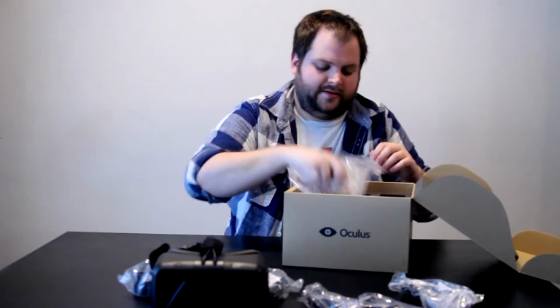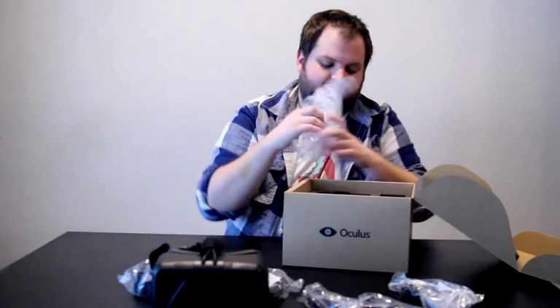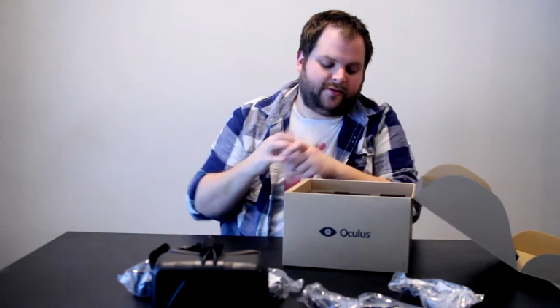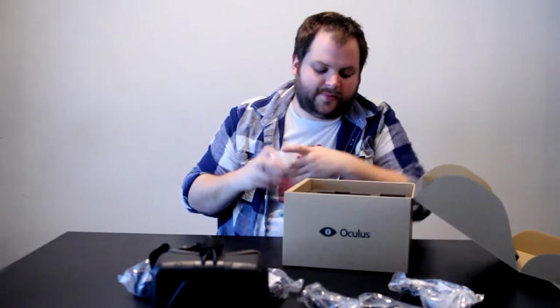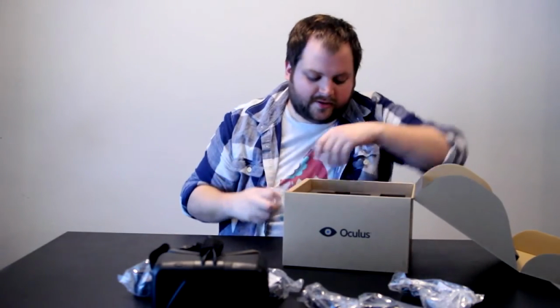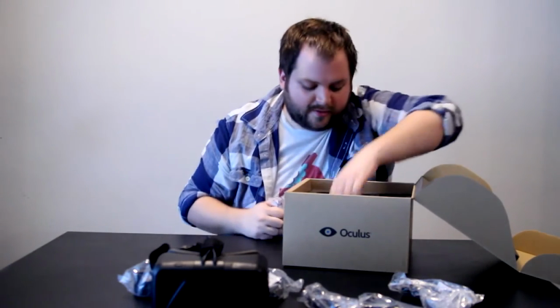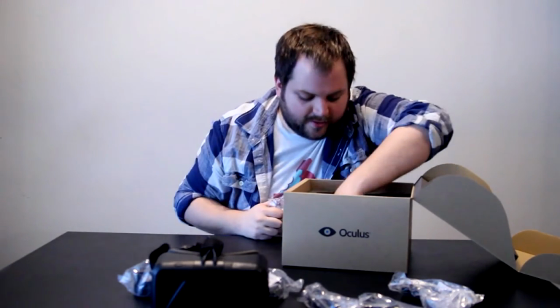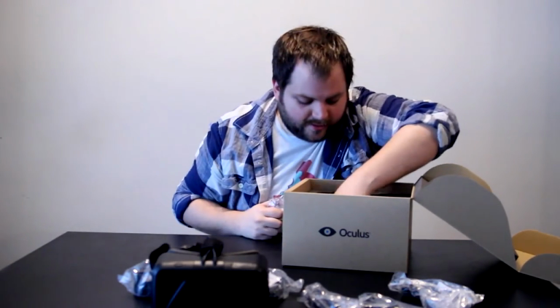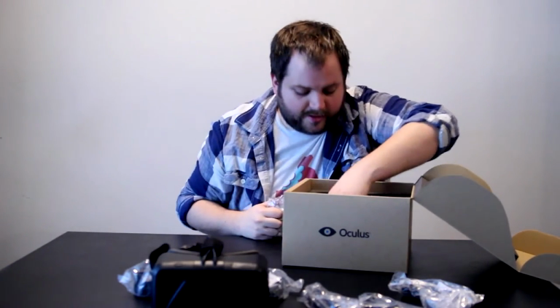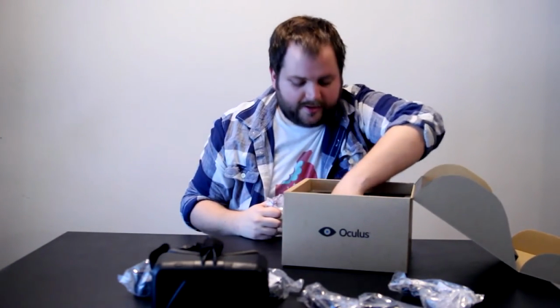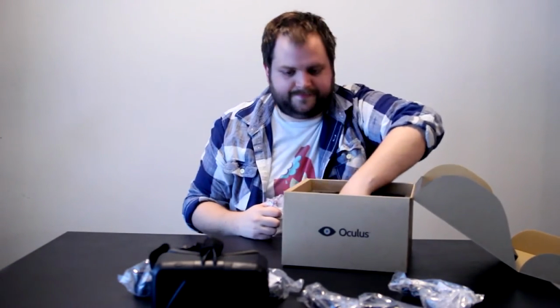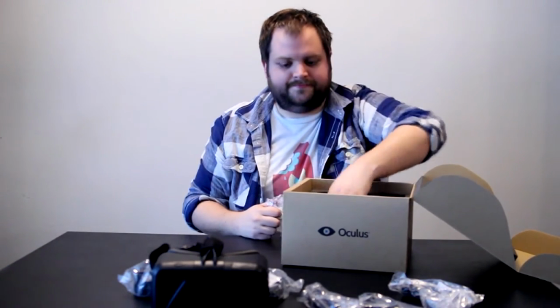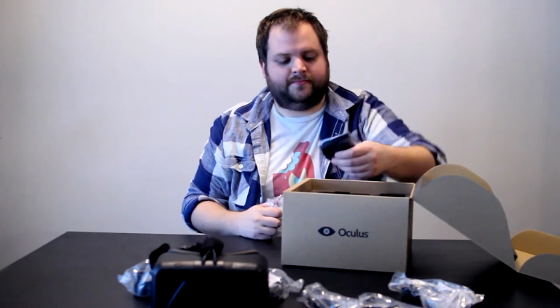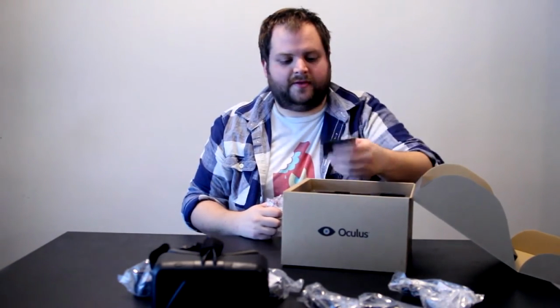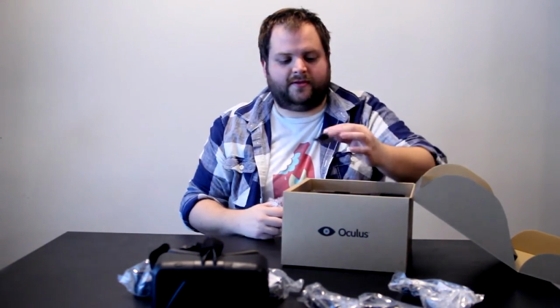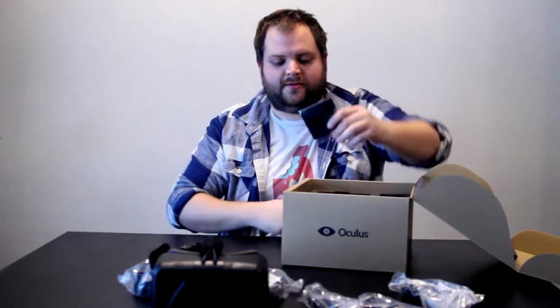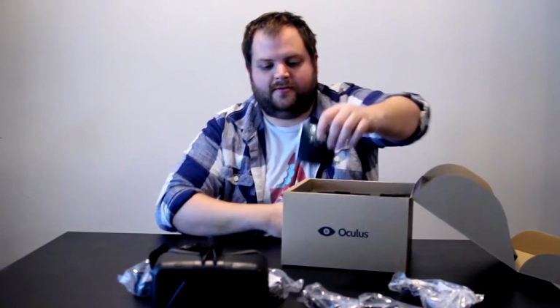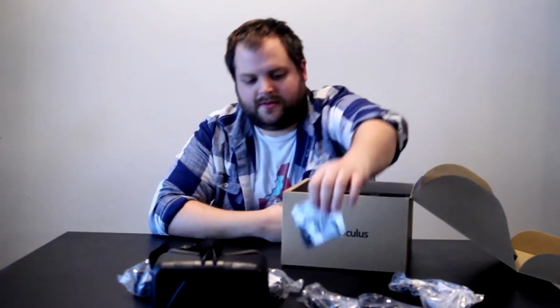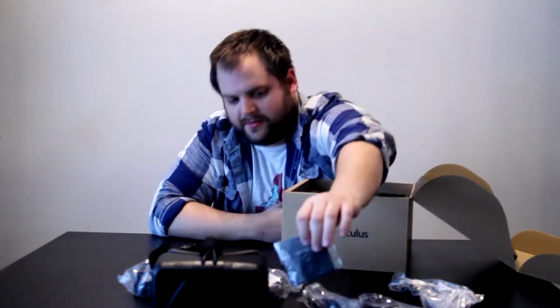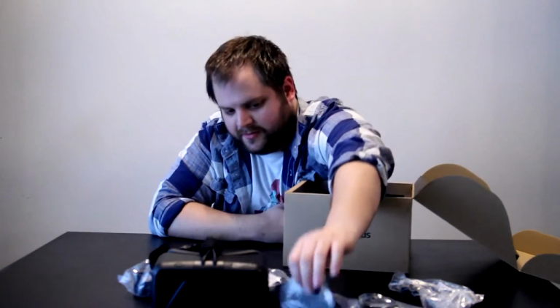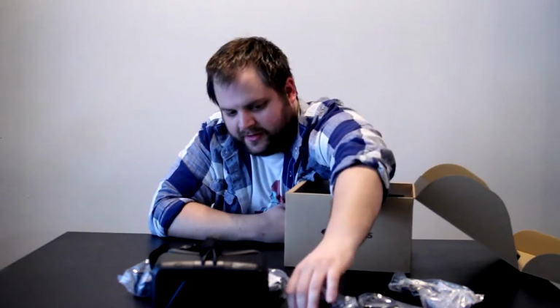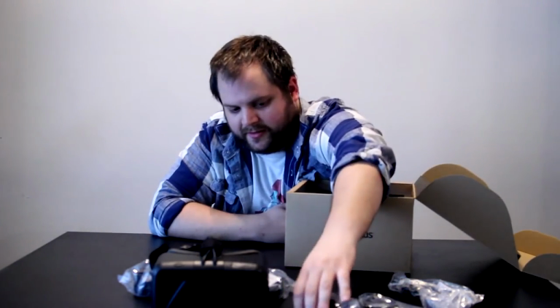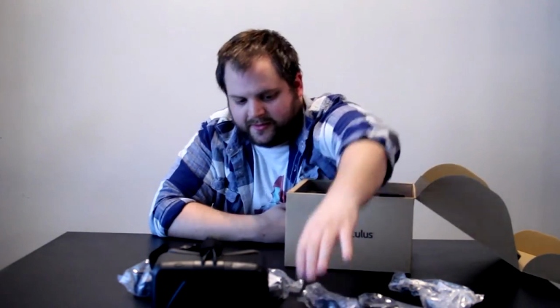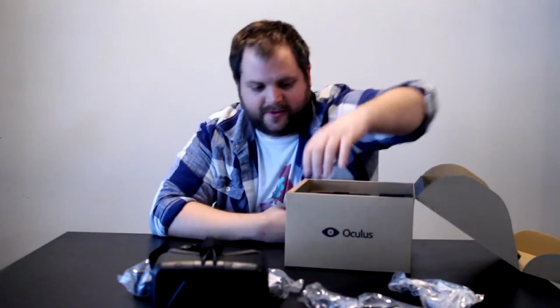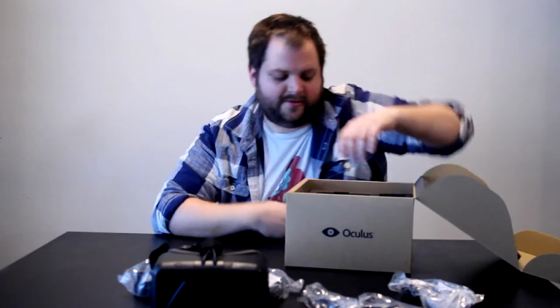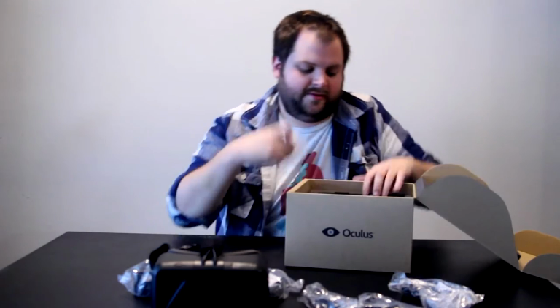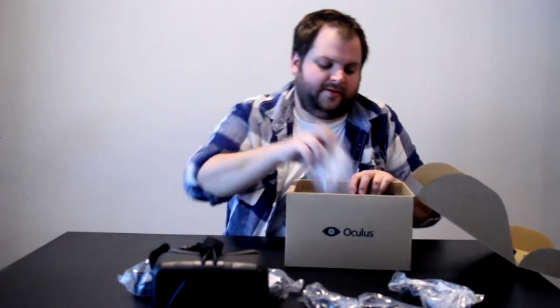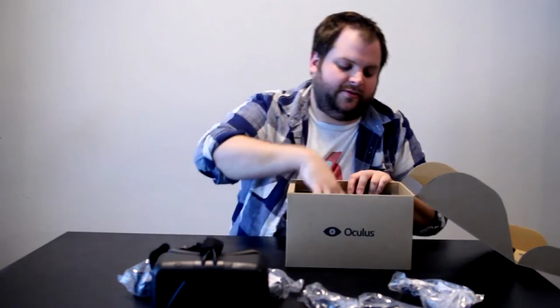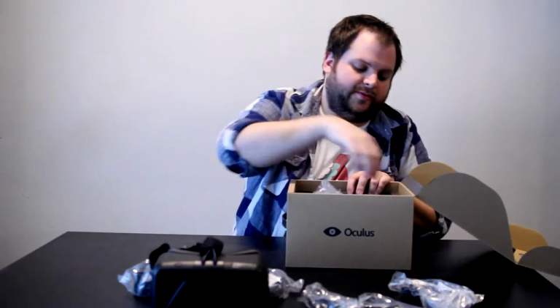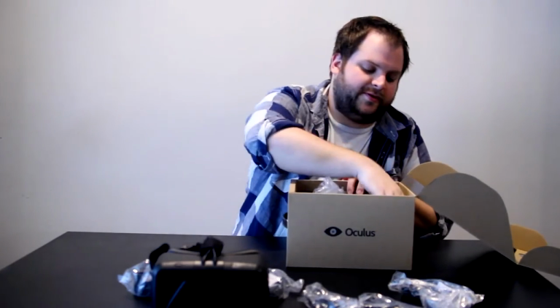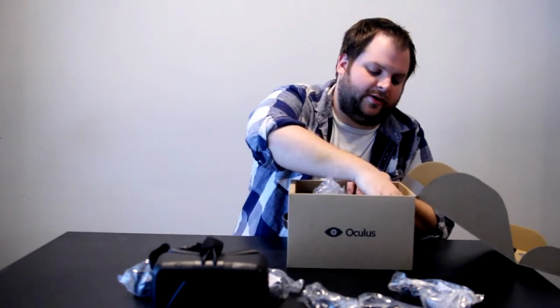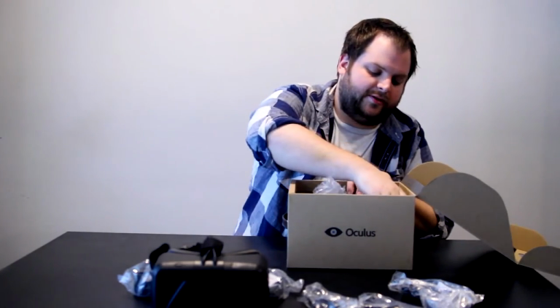There's also a little piece of cloth in the box to clean the lenses.